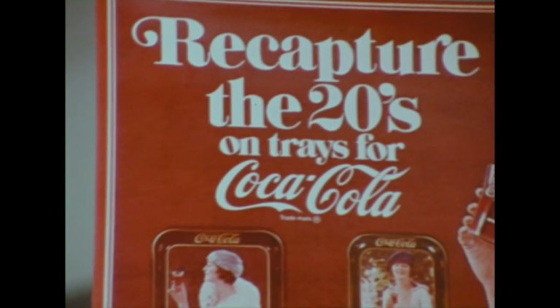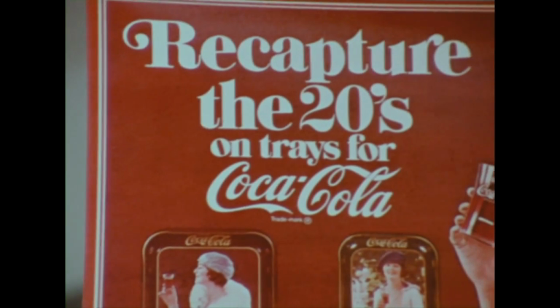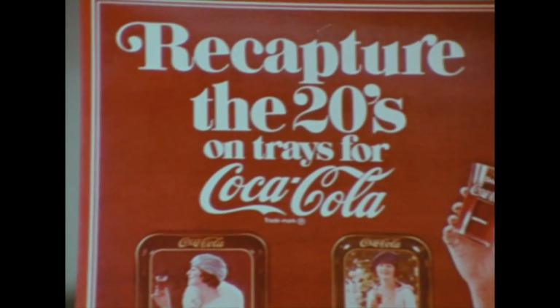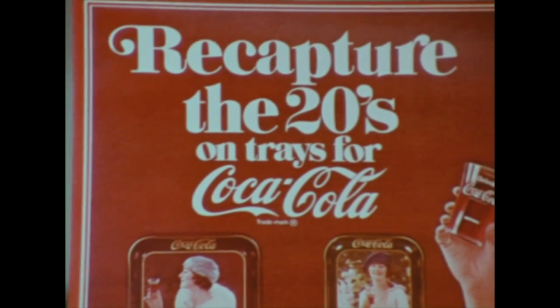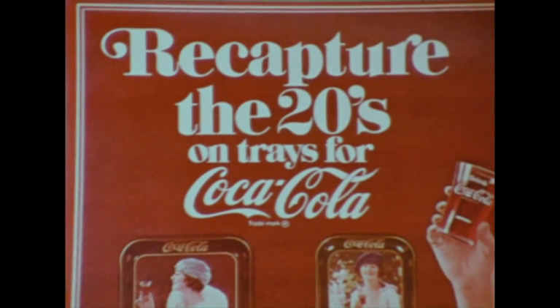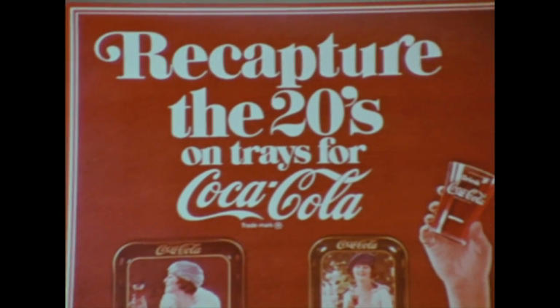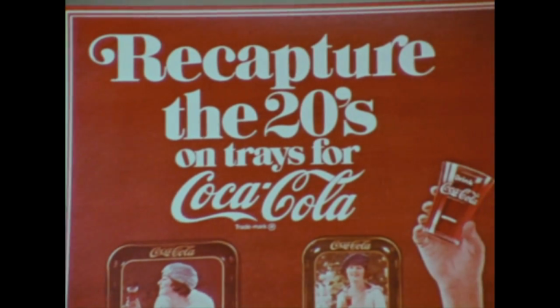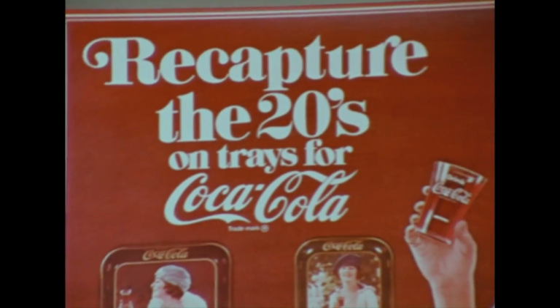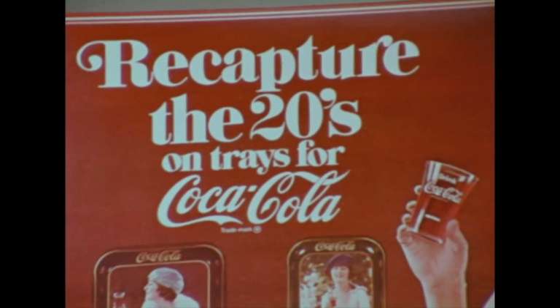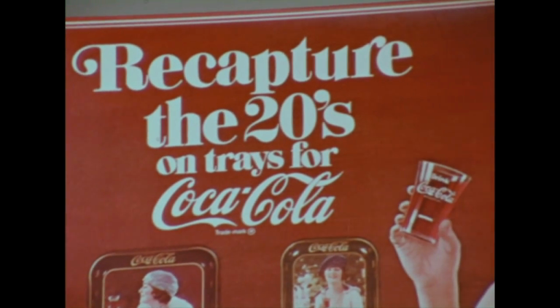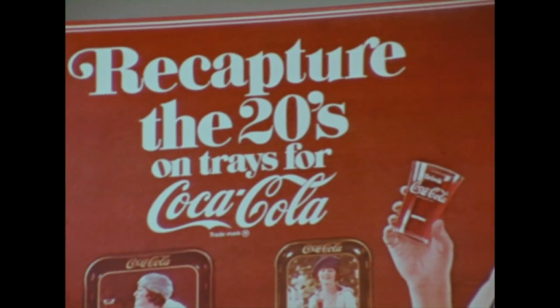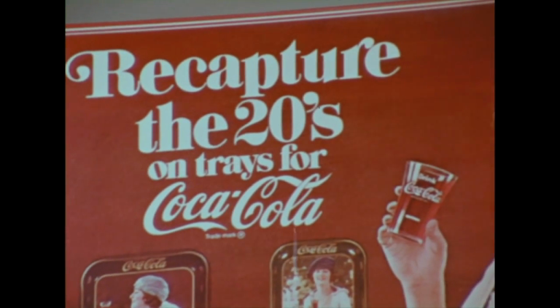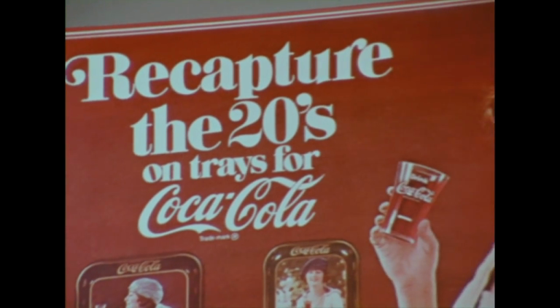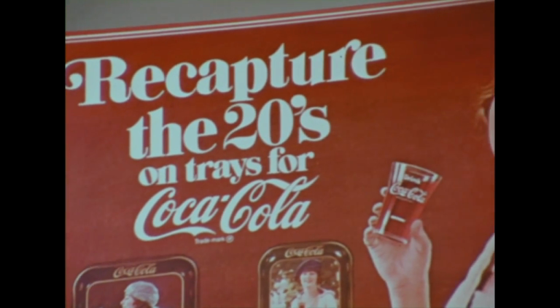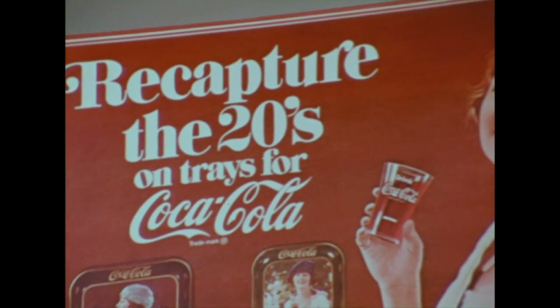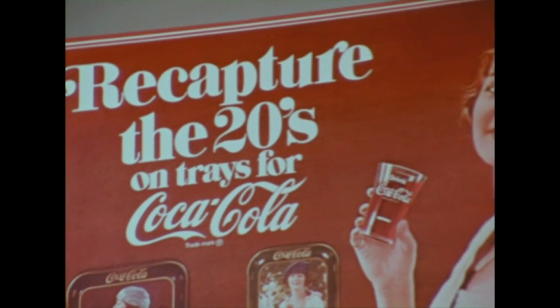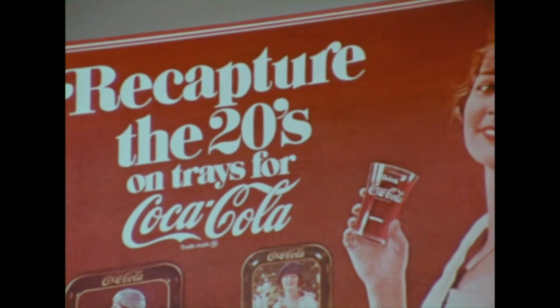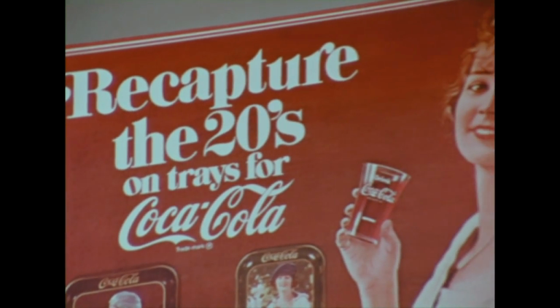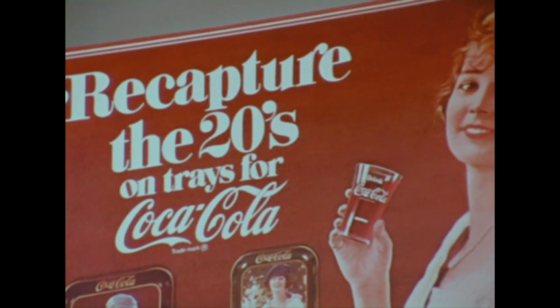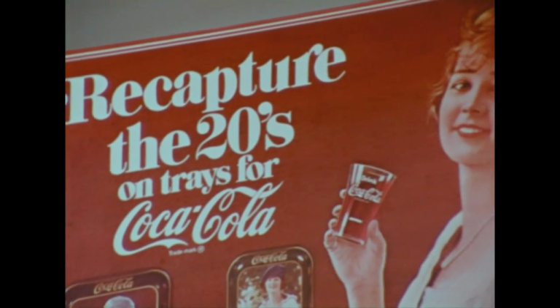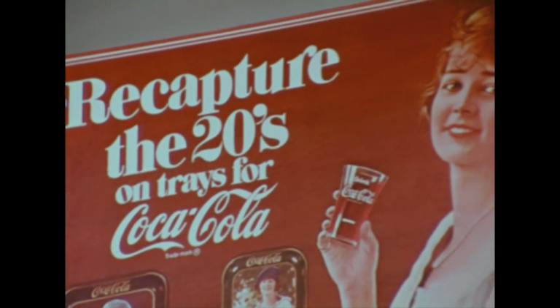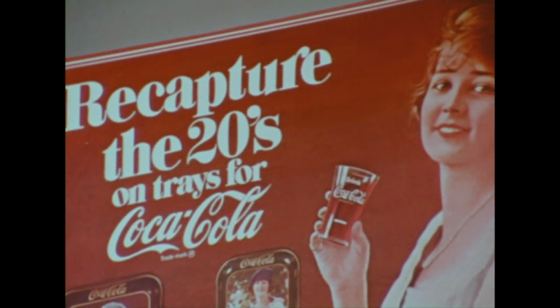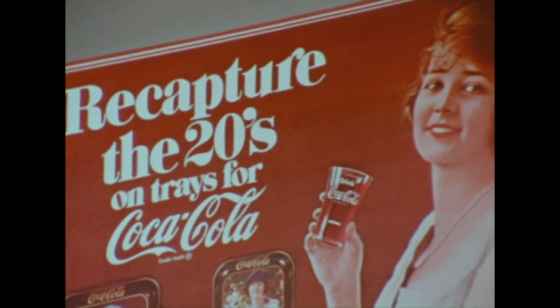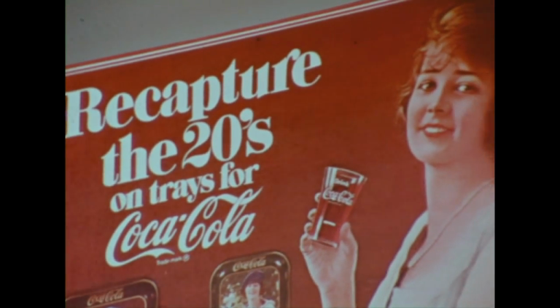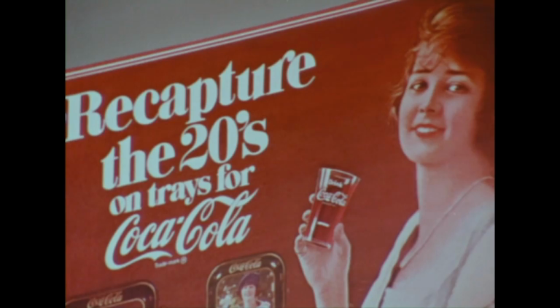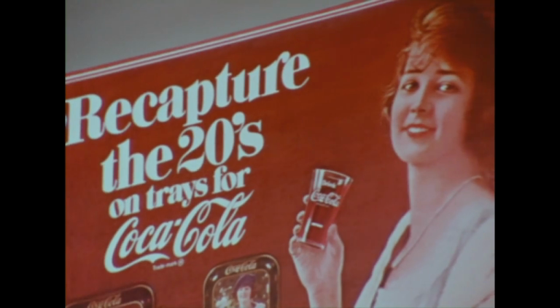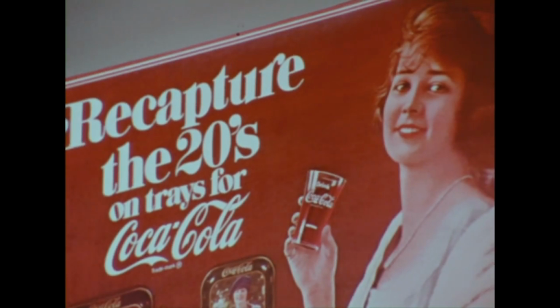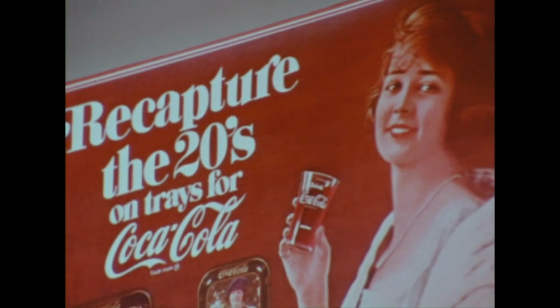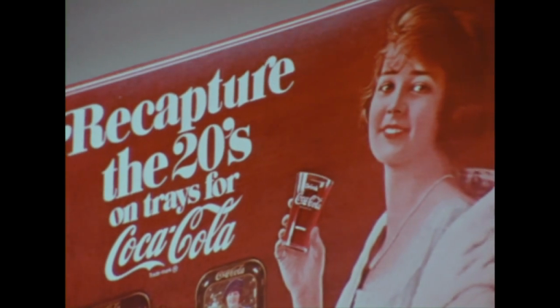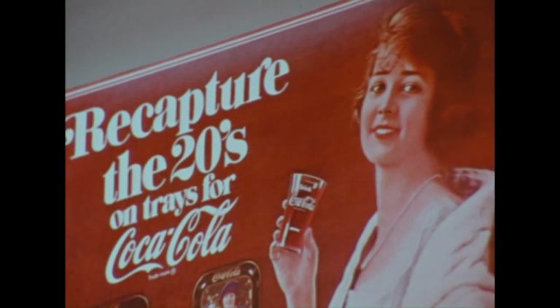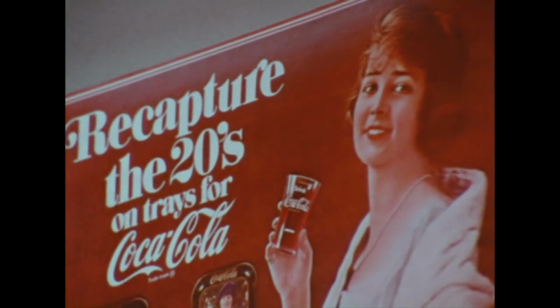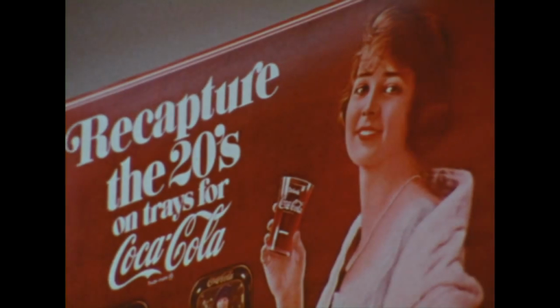So that's it — Trays of the 20s, the biggest promotion of the year for Coca-Cola.